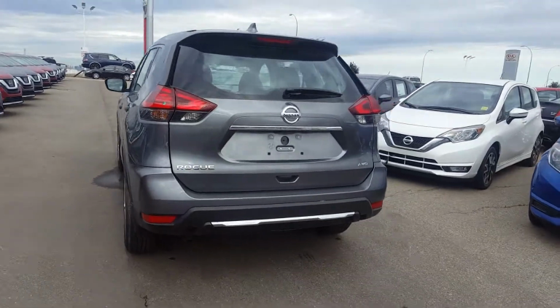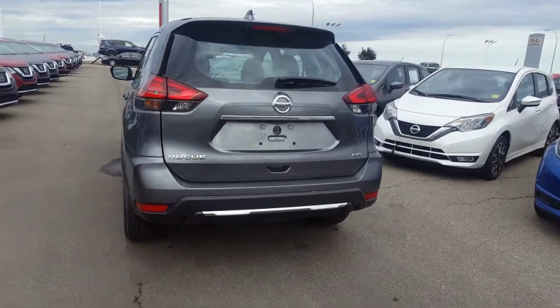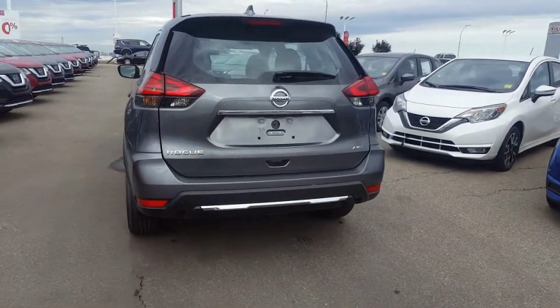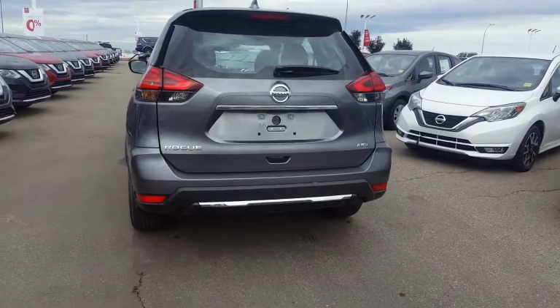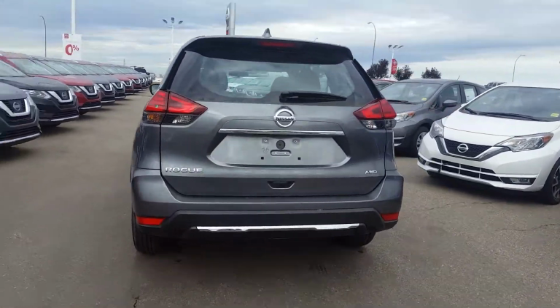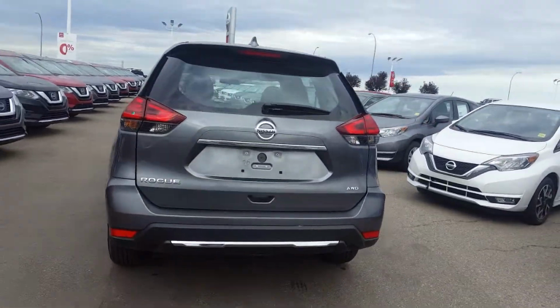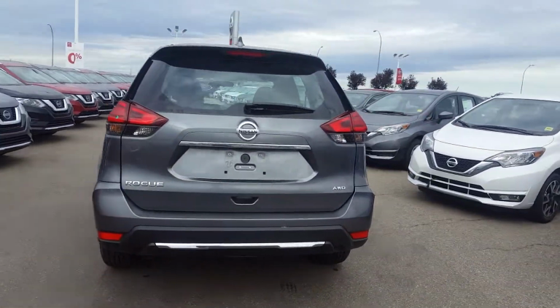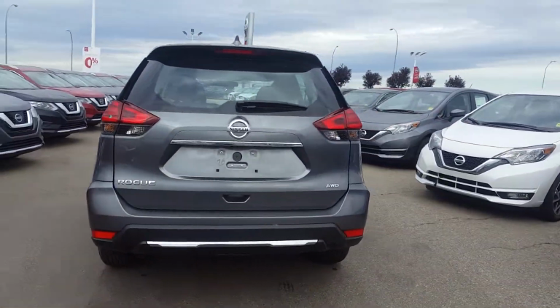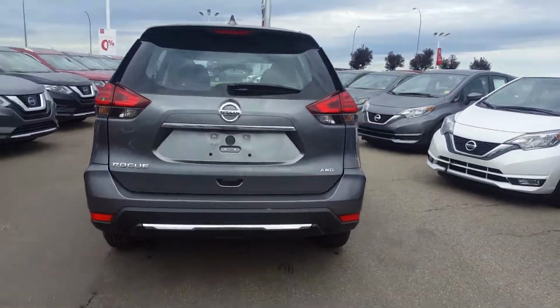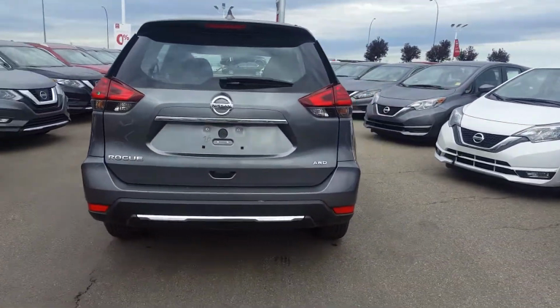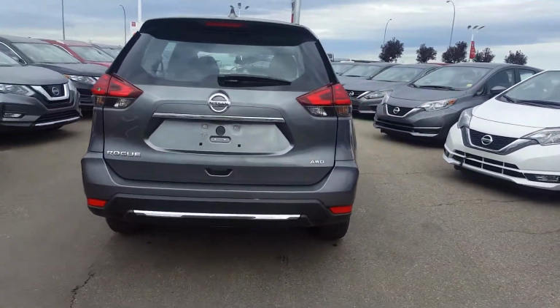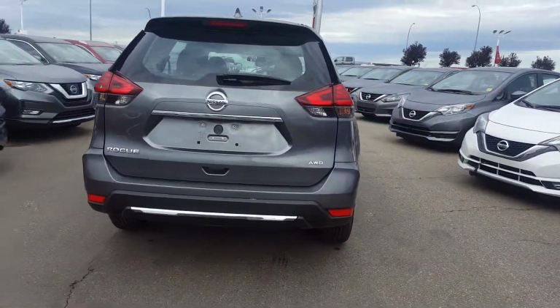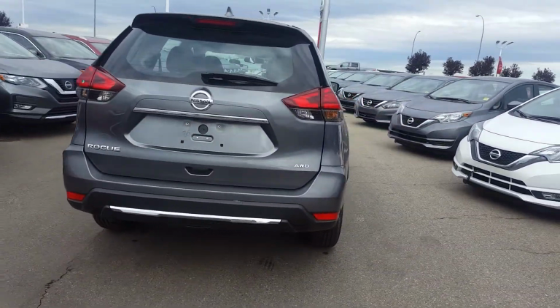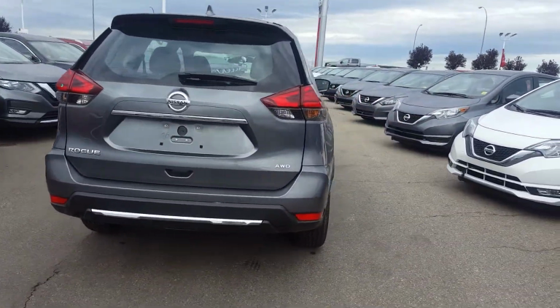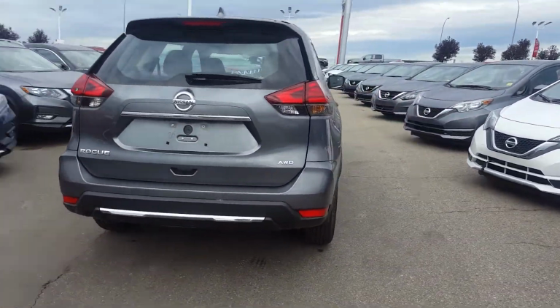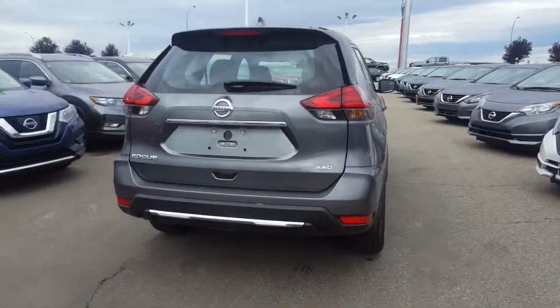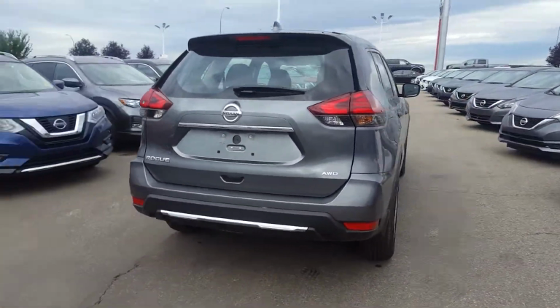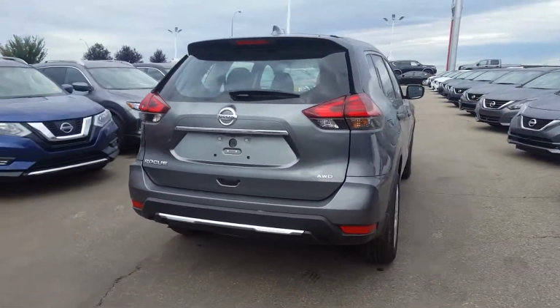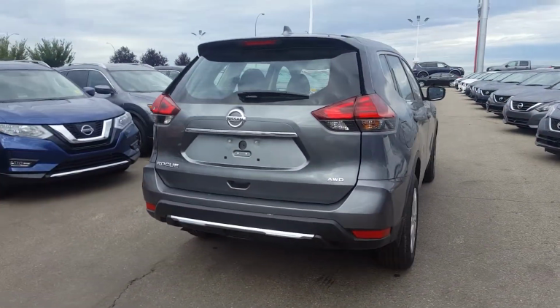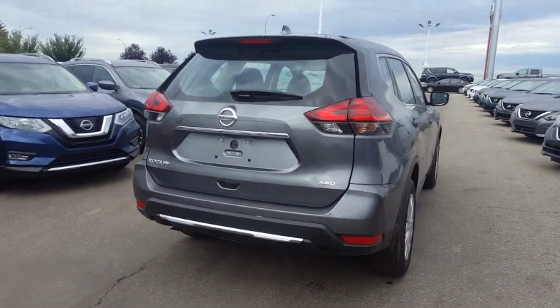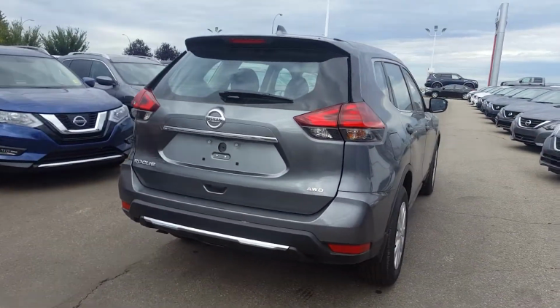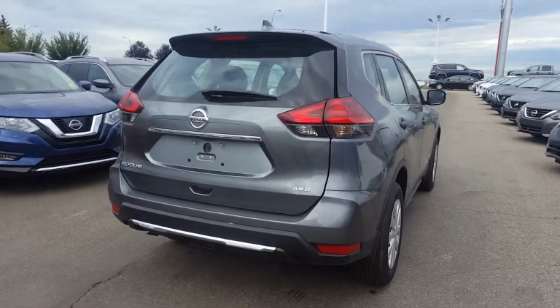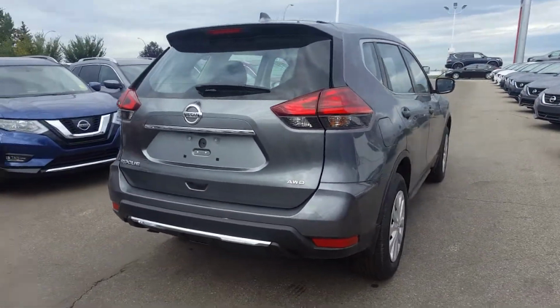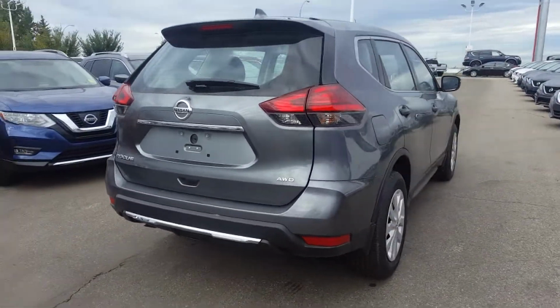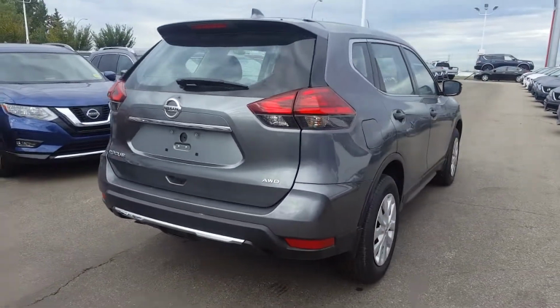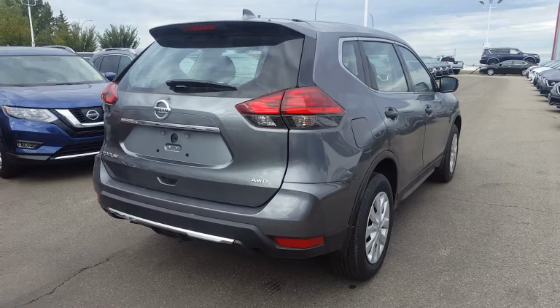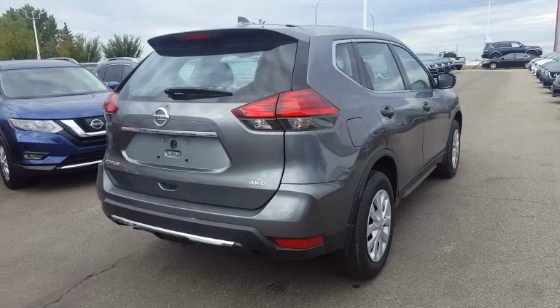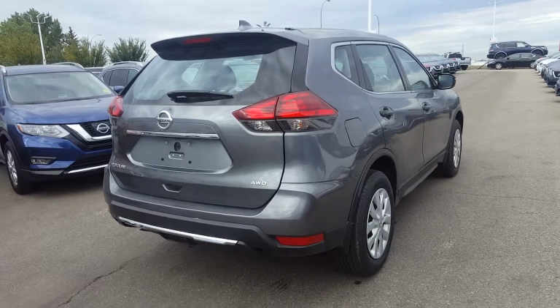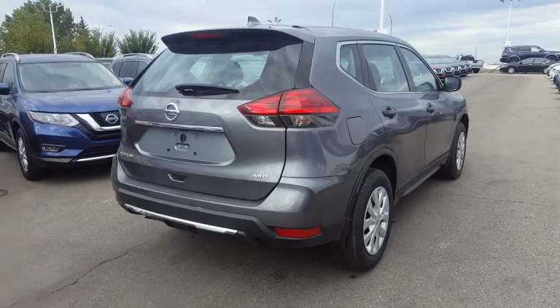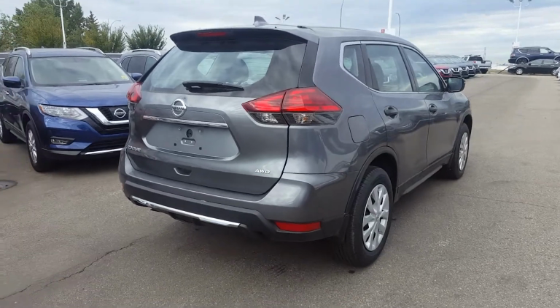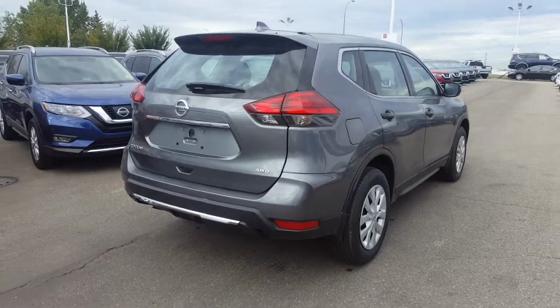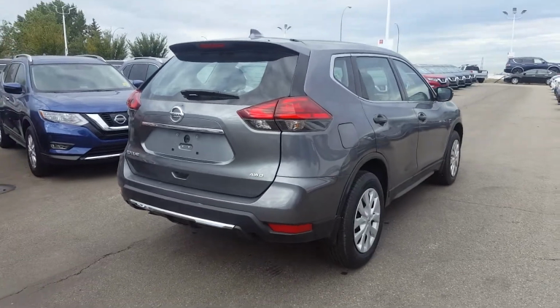Hopefully we'll also have a chance to take a look at your Grand Cherokee as a trade-in. Would be great to talk to you soon.